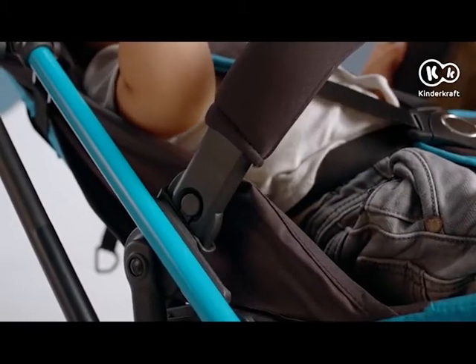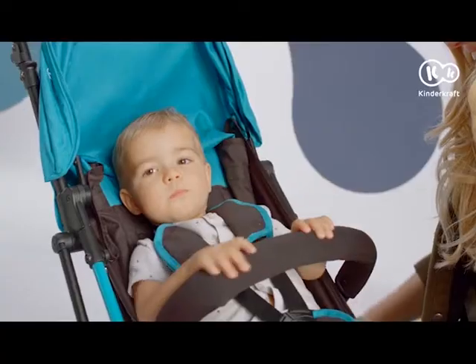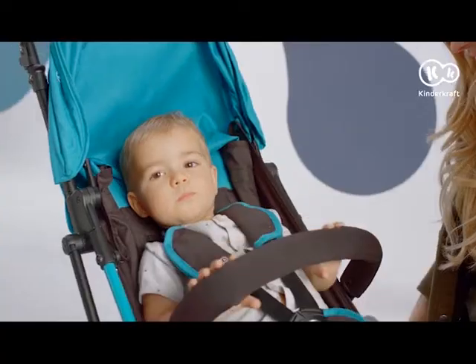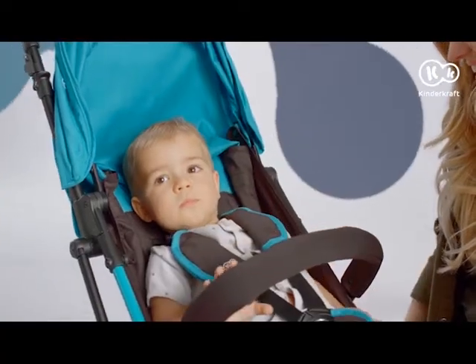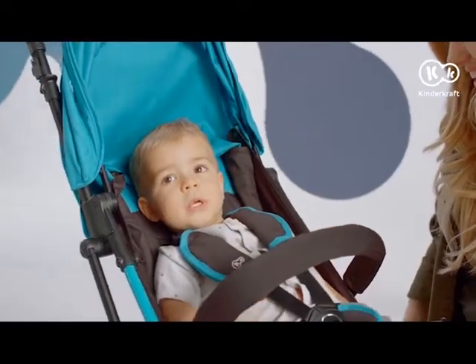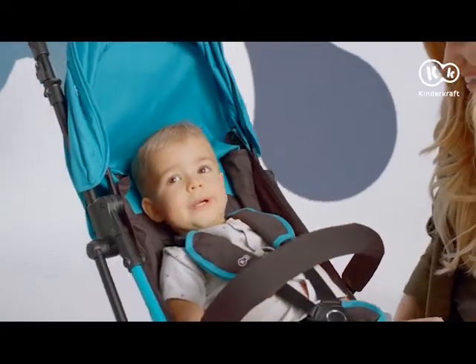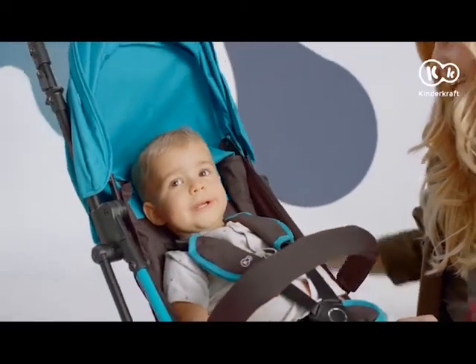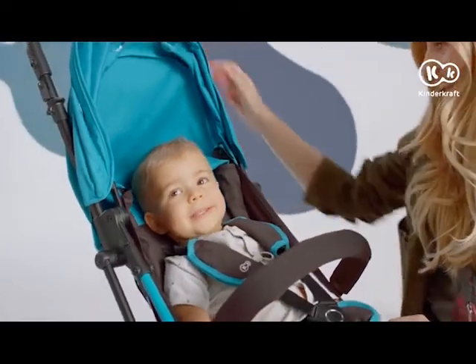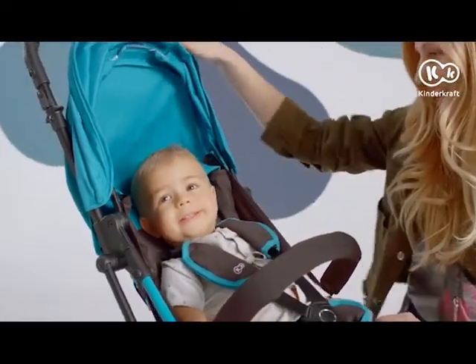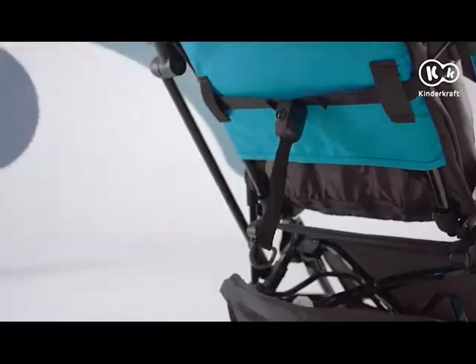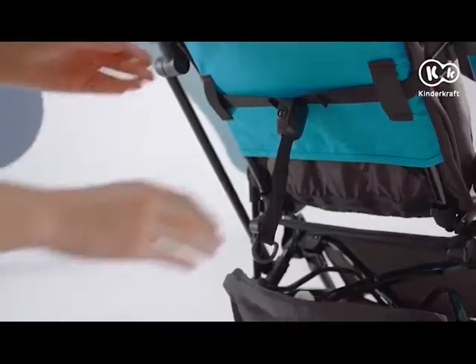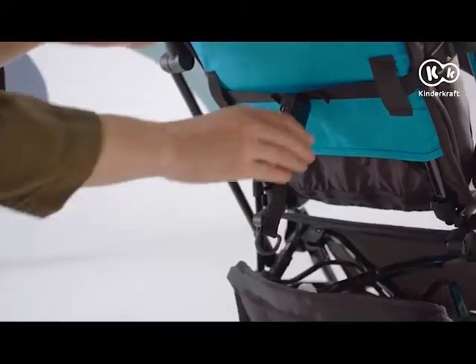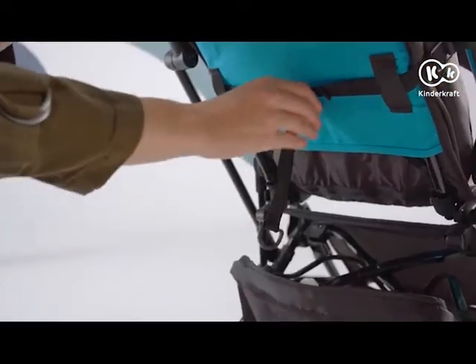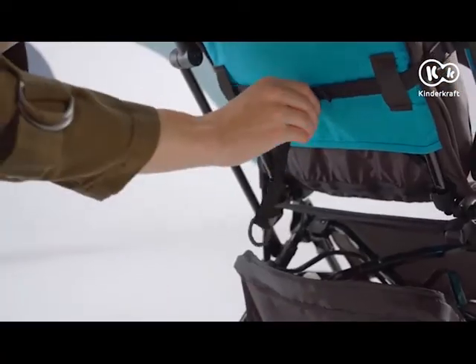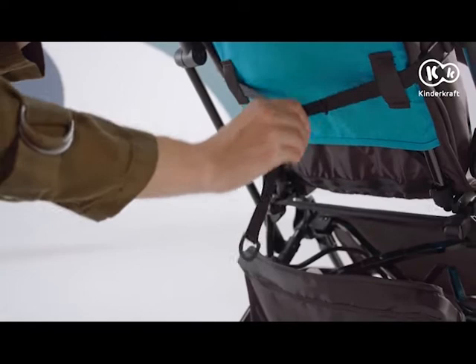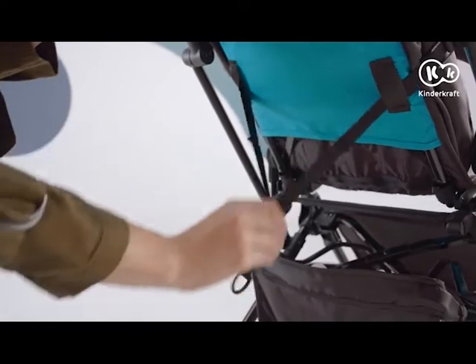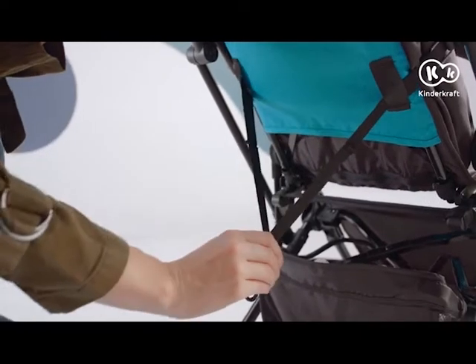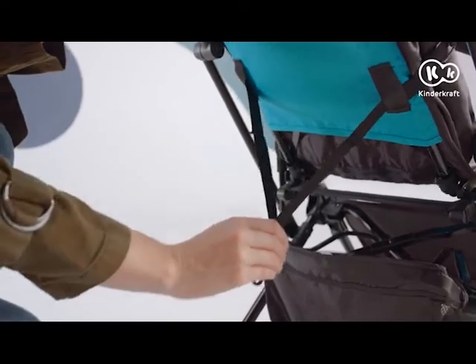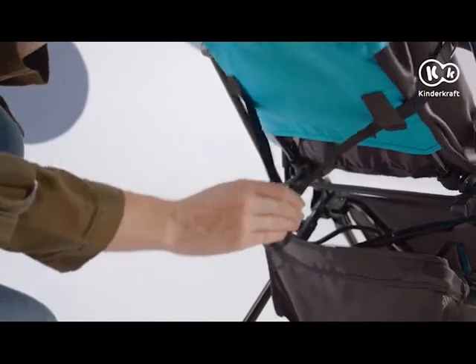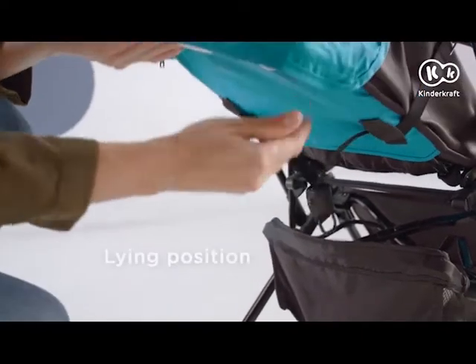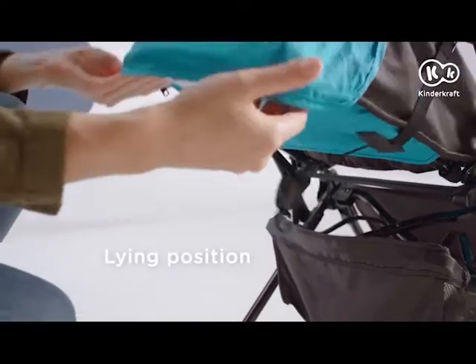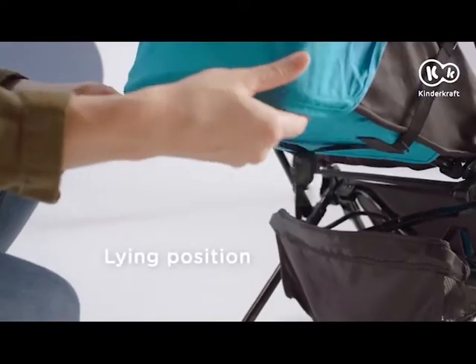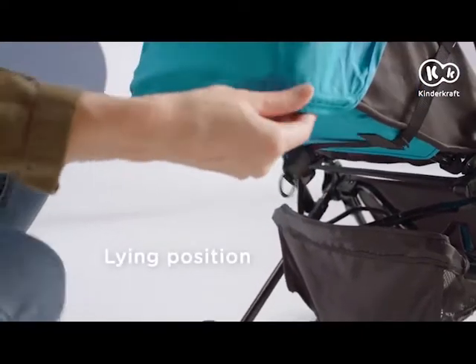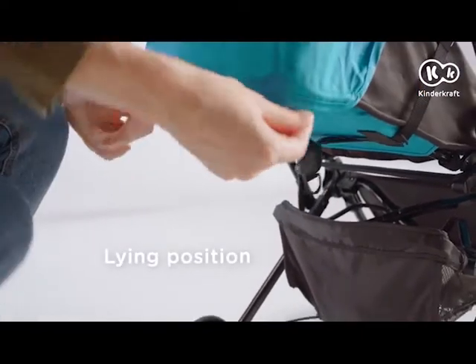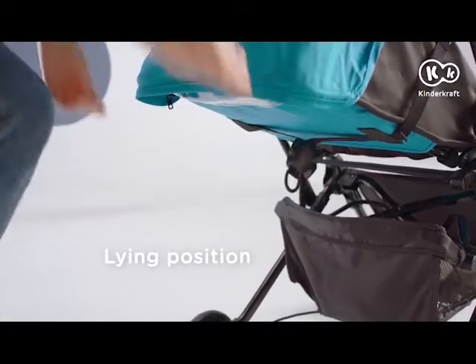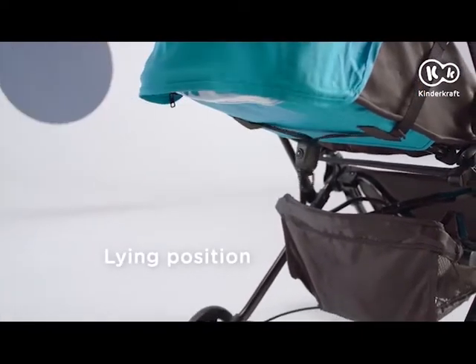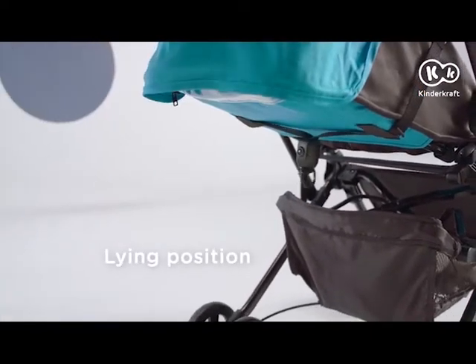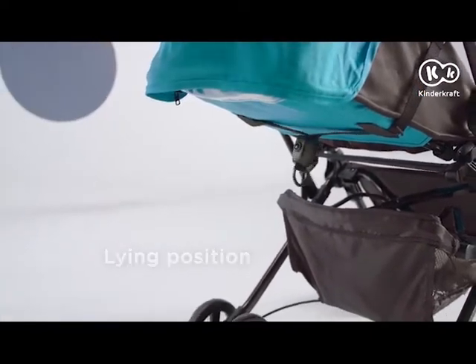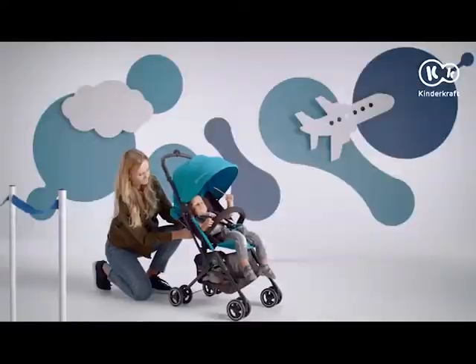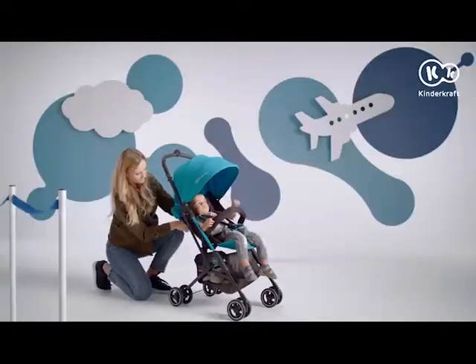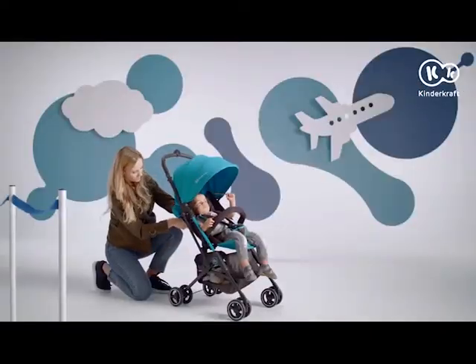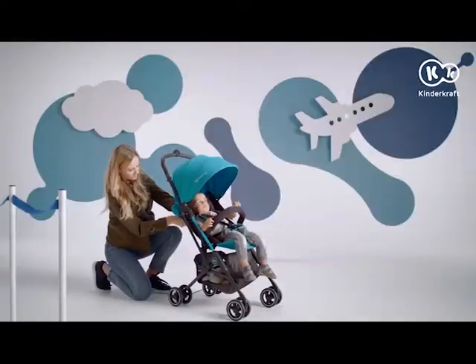Comfortable? You bet. A distinguishing feature of the Minidot is the possibility of adjusting the seat in a lying position.